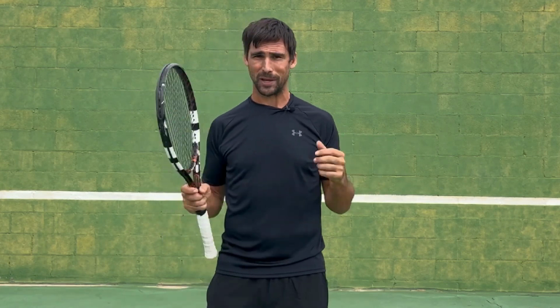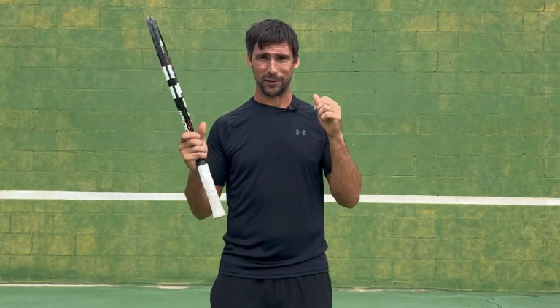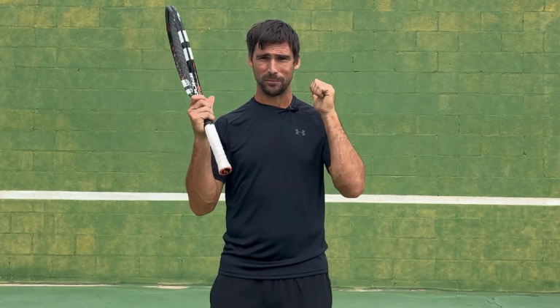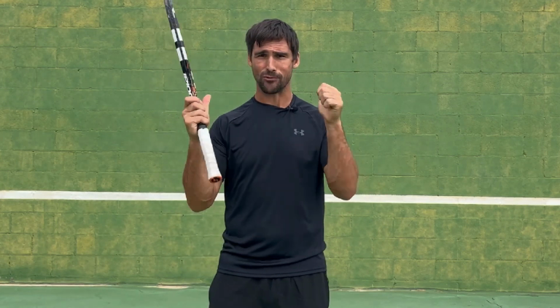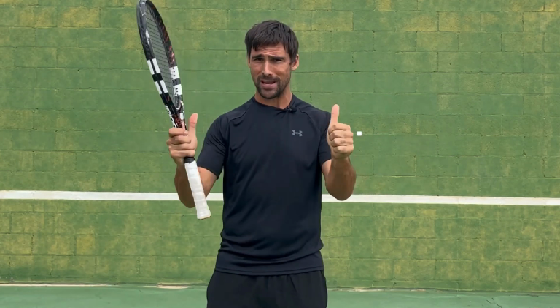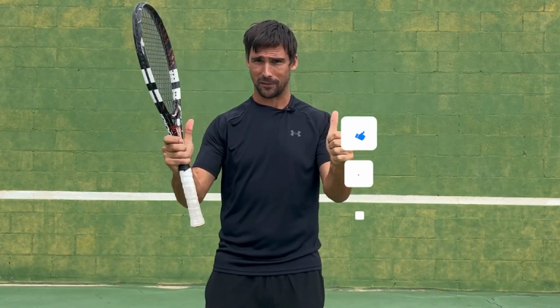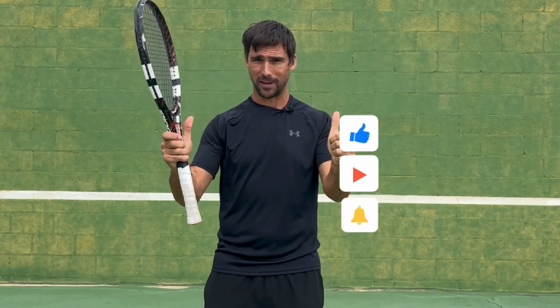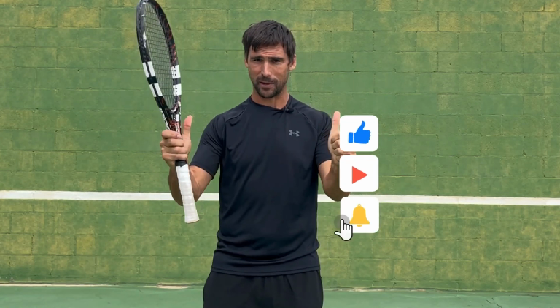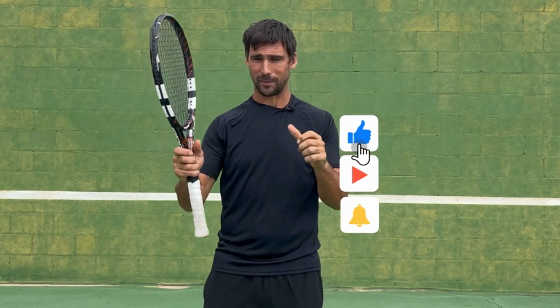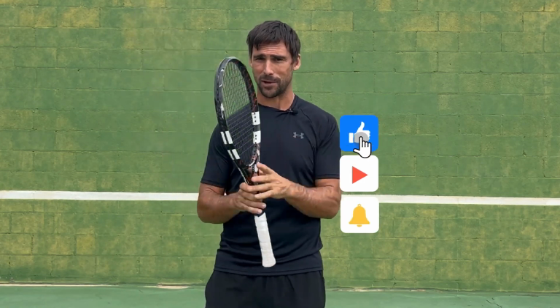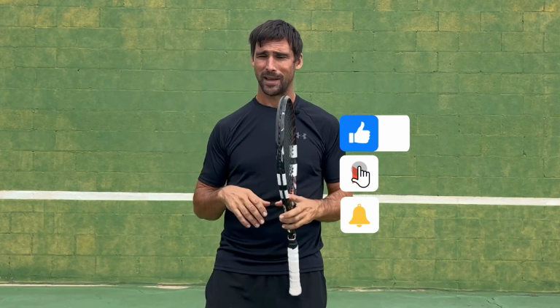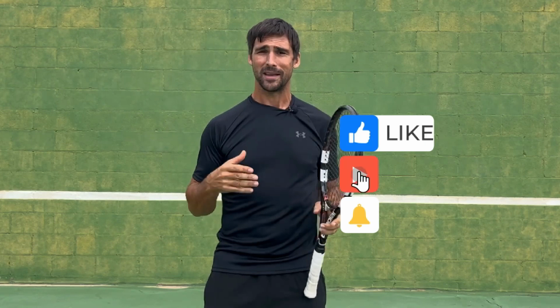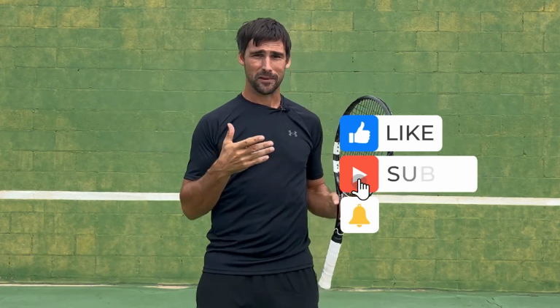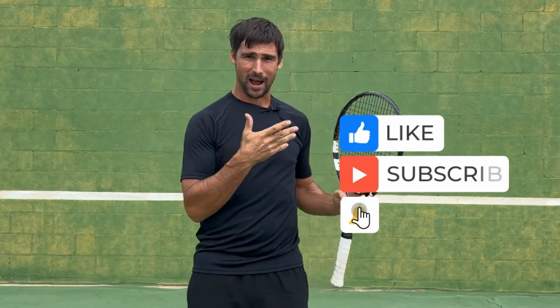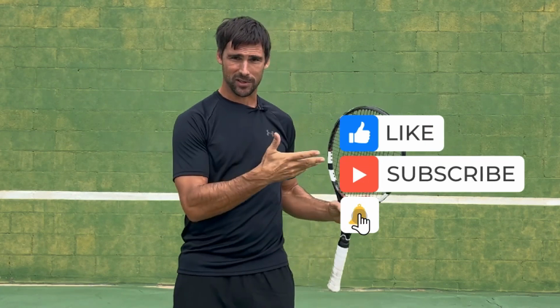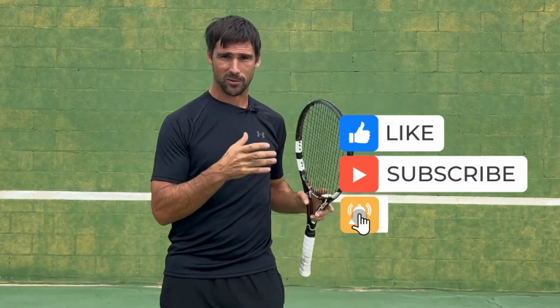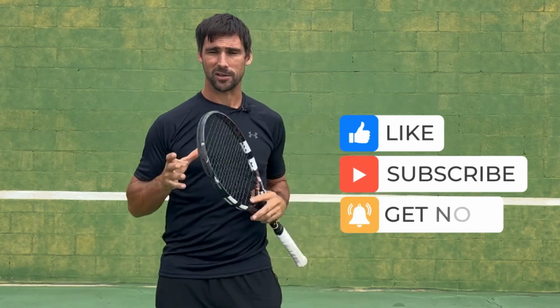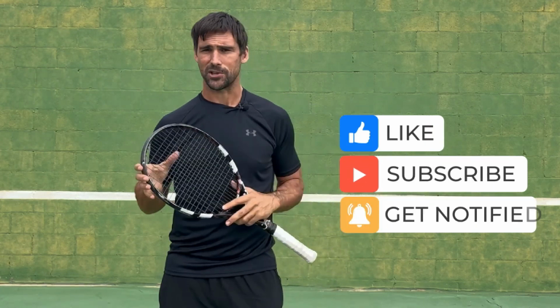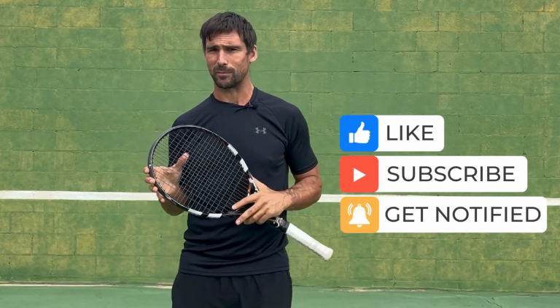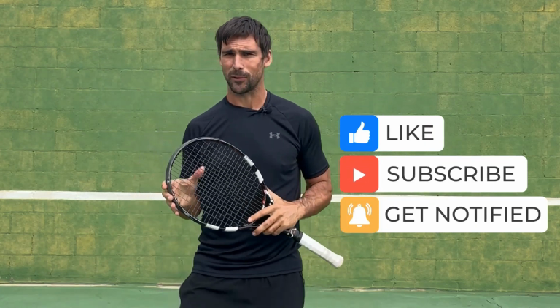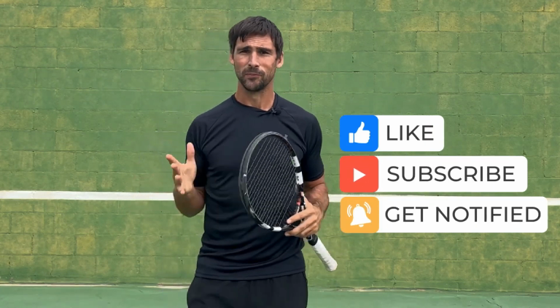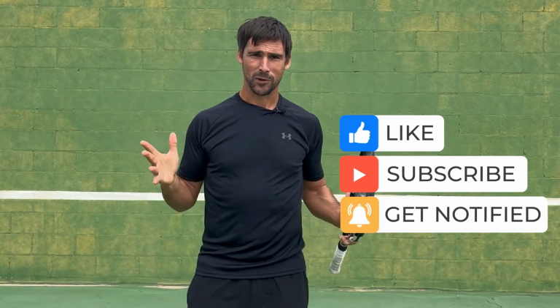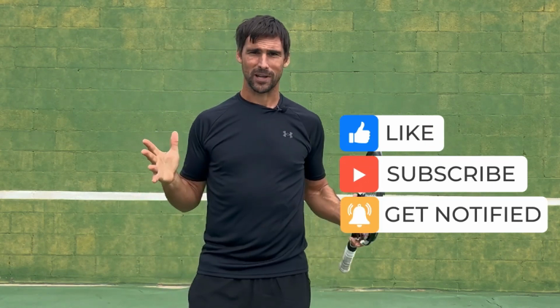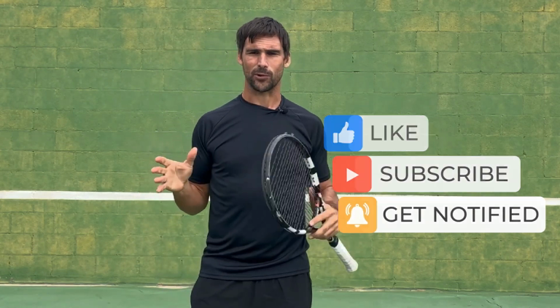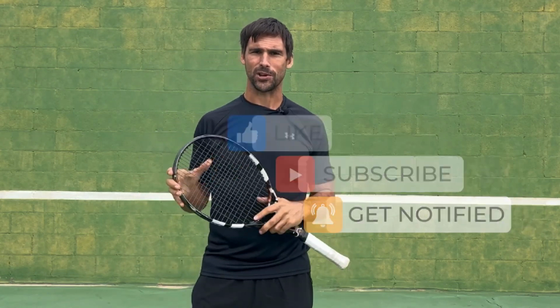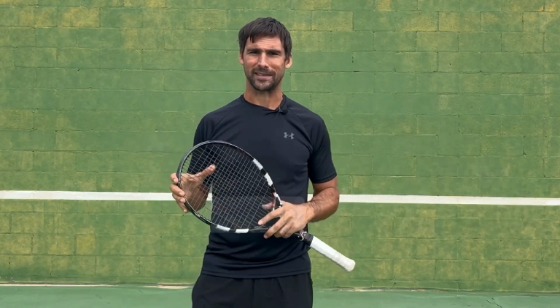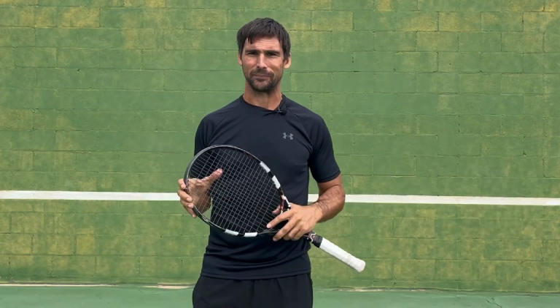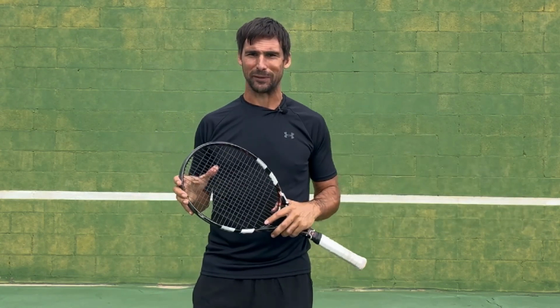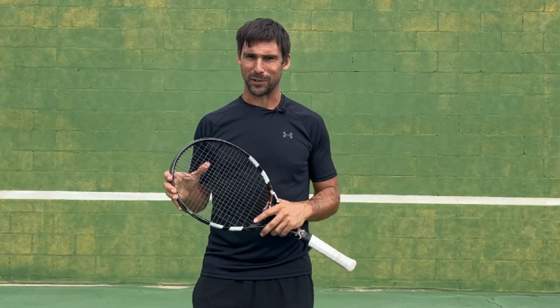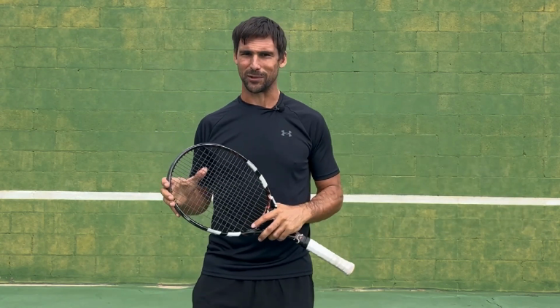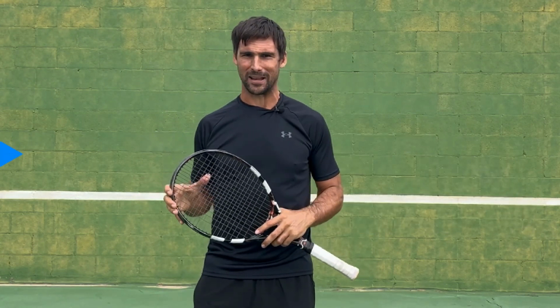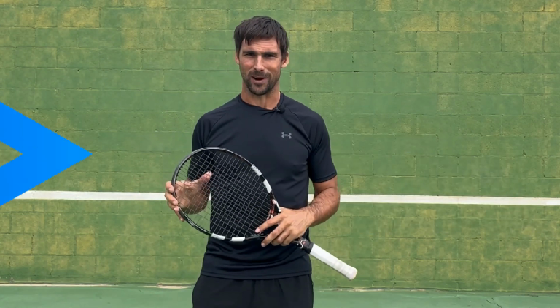If you enjoy this video, it'd be great if you could give me a thumbs up, and if you haven't subscribed to my channel before, I'd really appreciate it if you could do that as well.